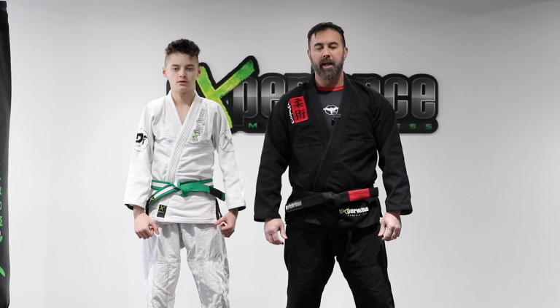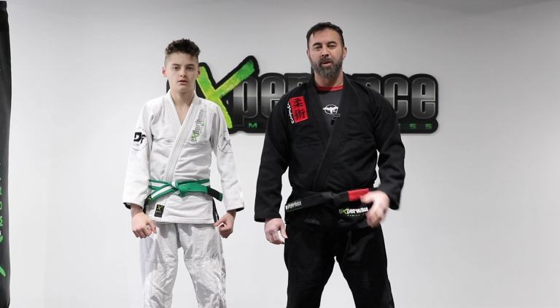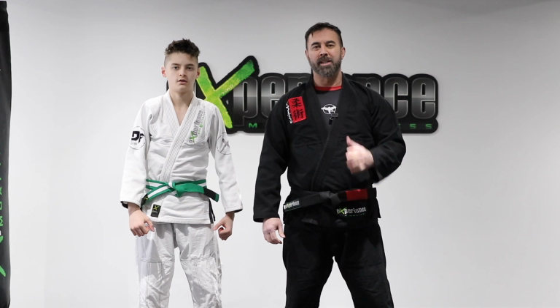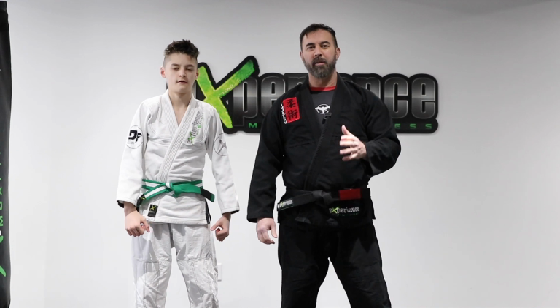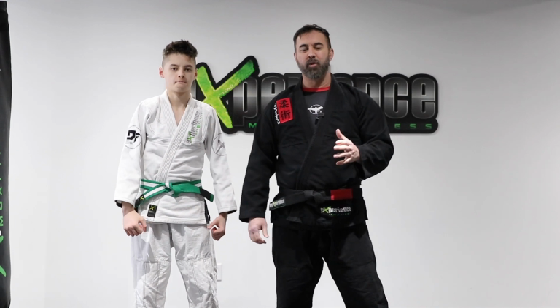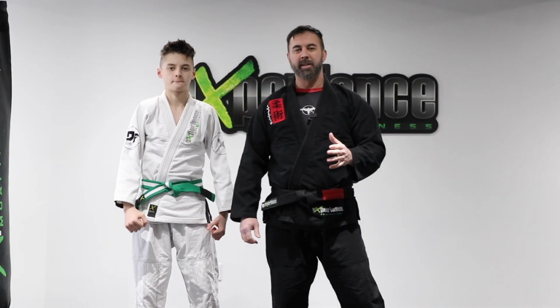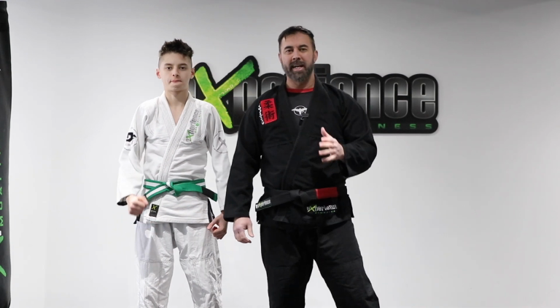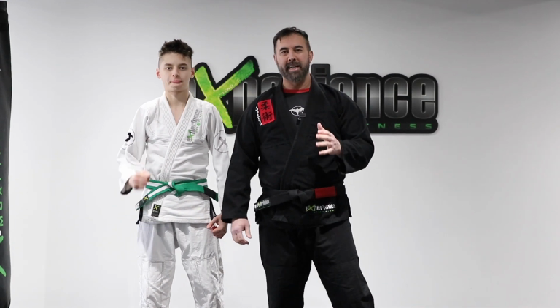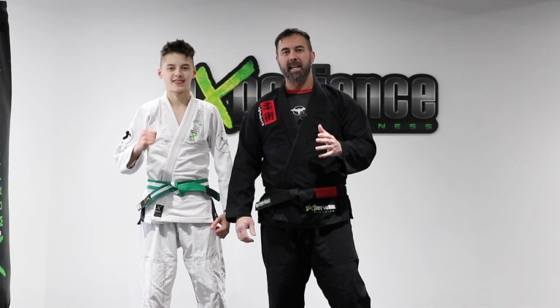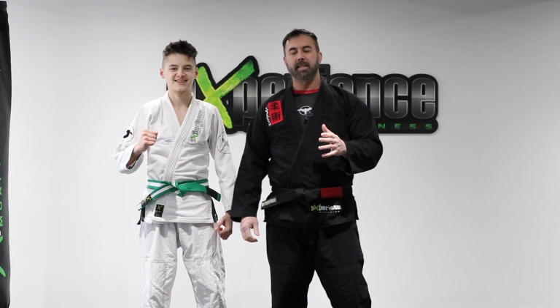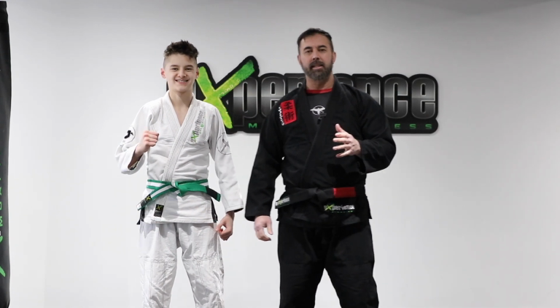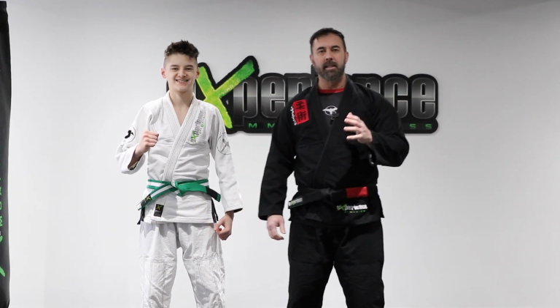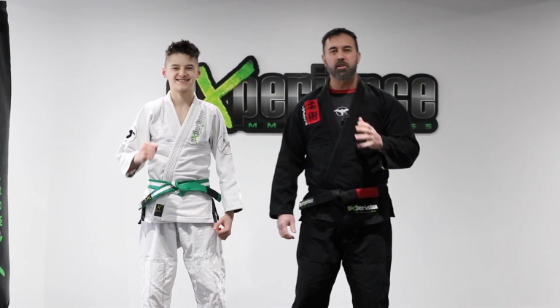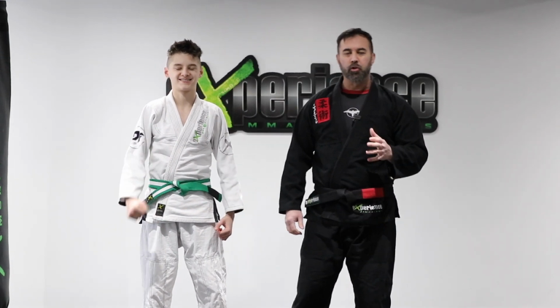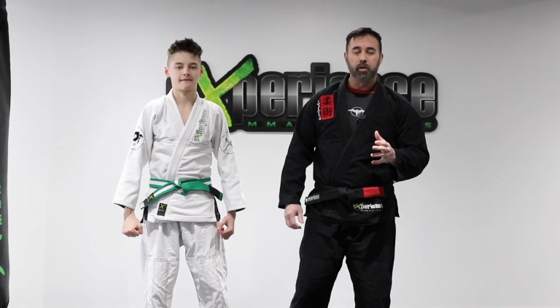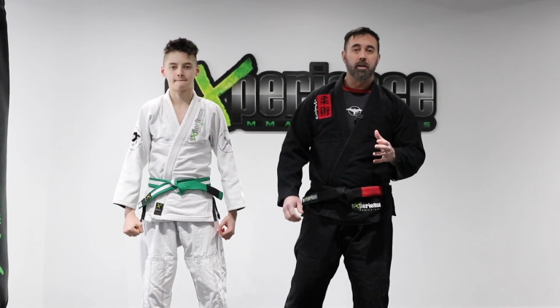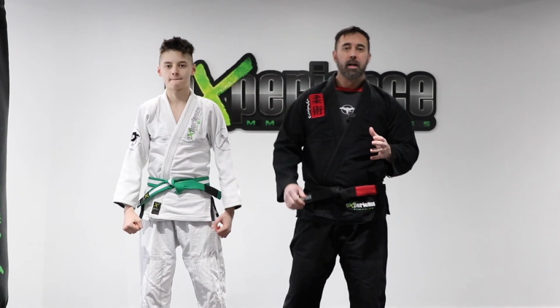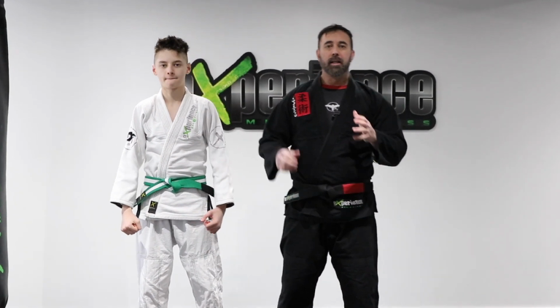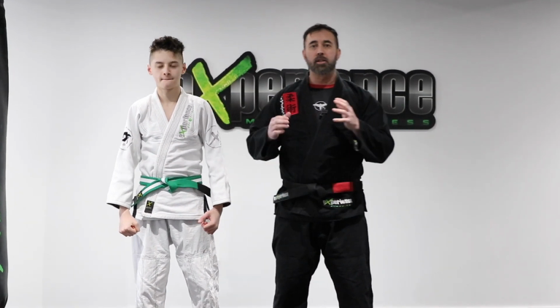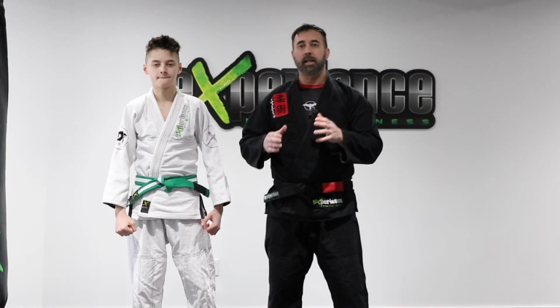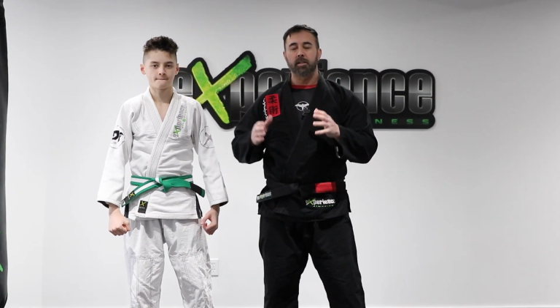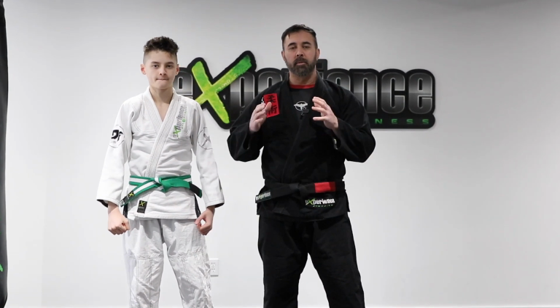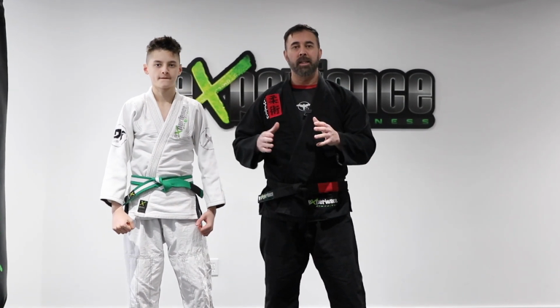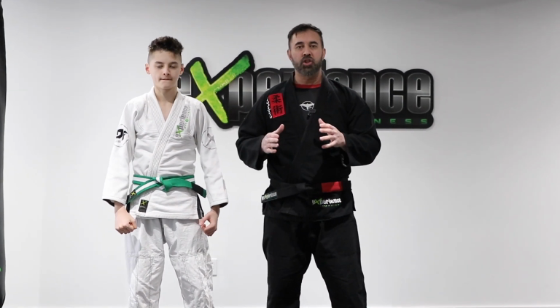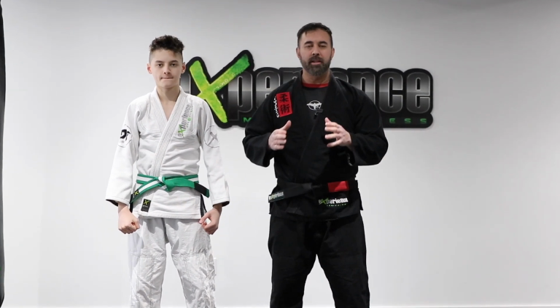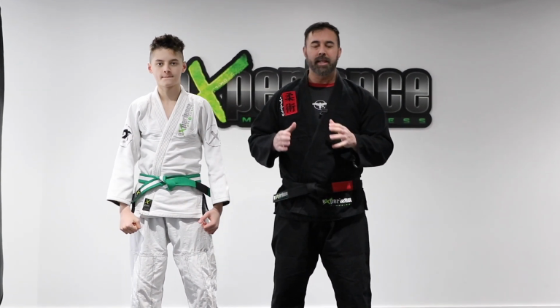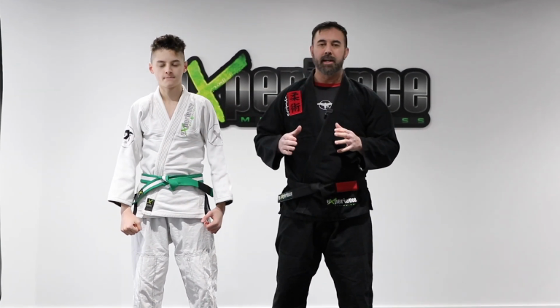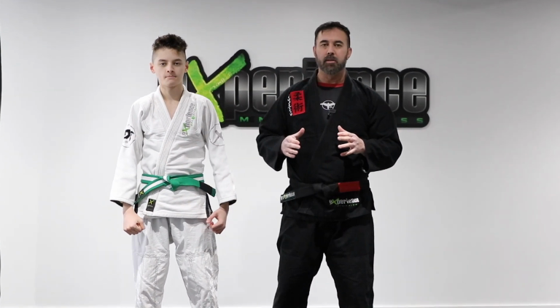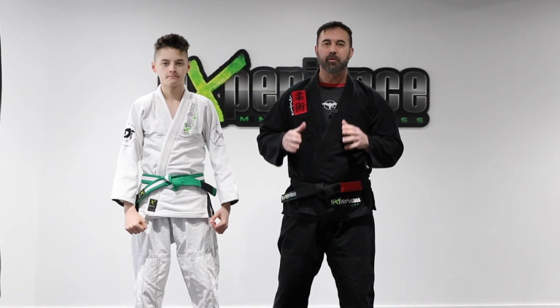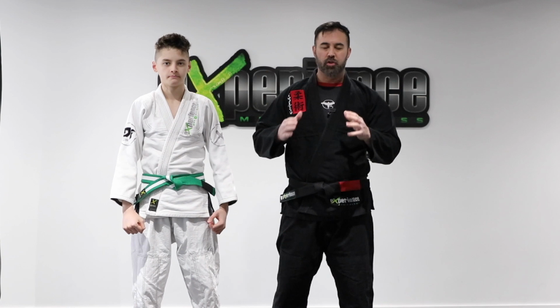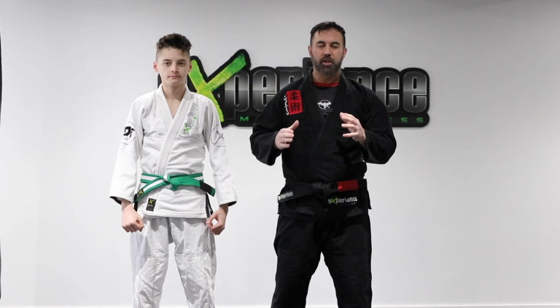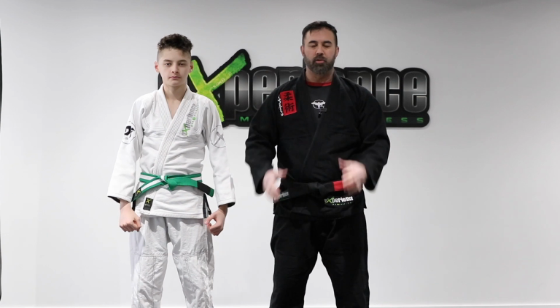Hey, what's up everyone? Danny and Alex. In this tutorial, let's look at some clinching takedowns for jiu-jitsu.